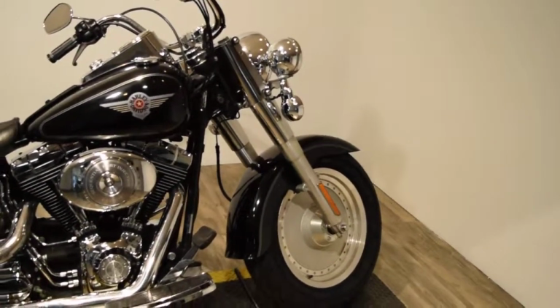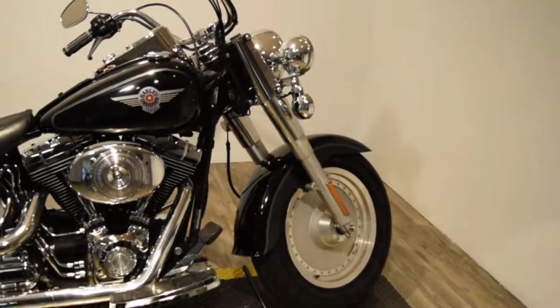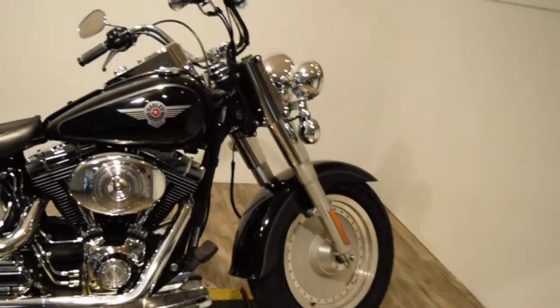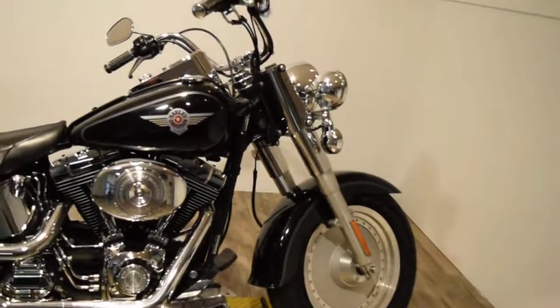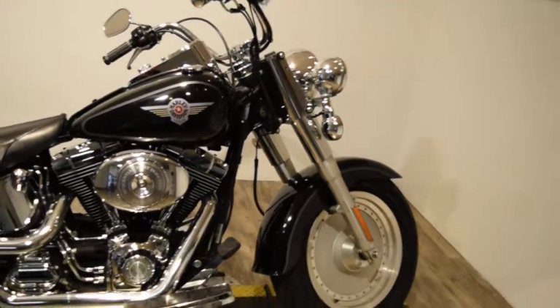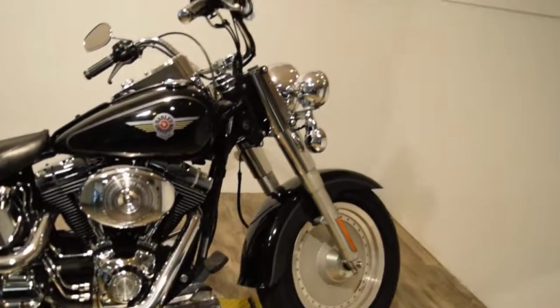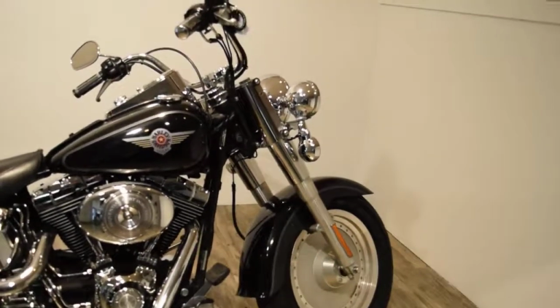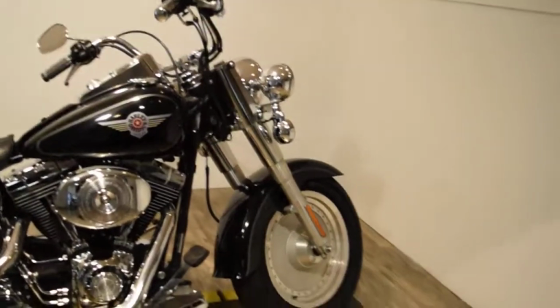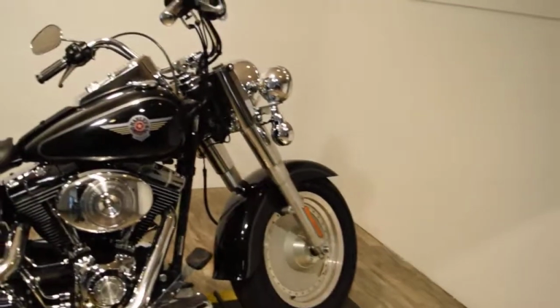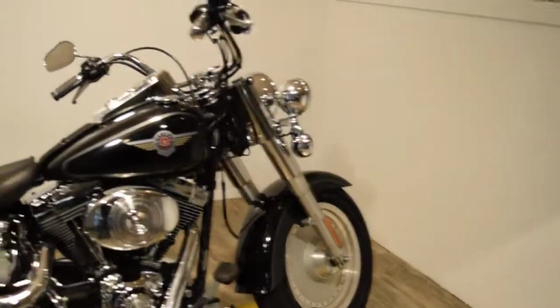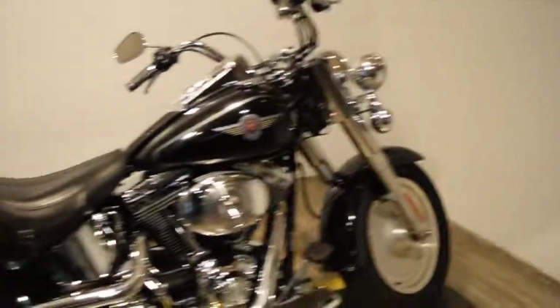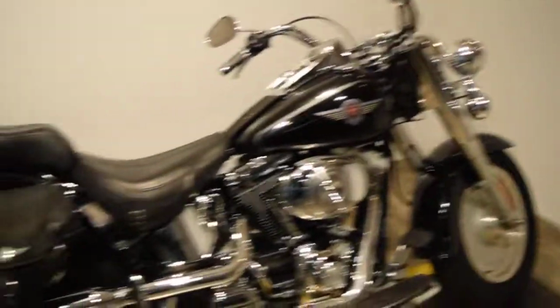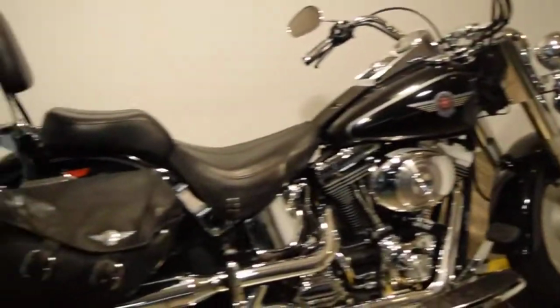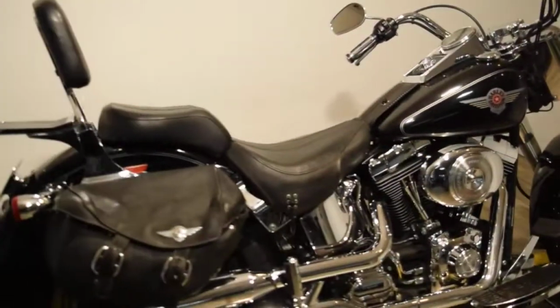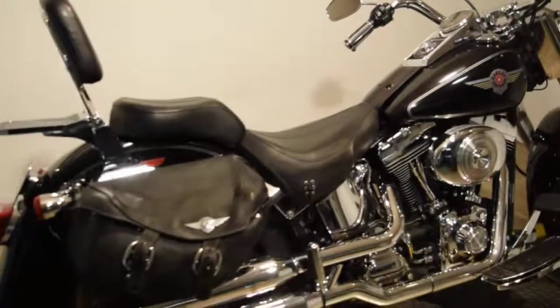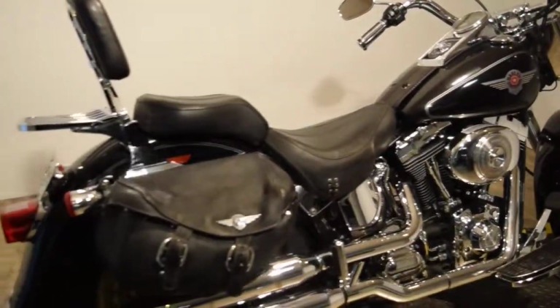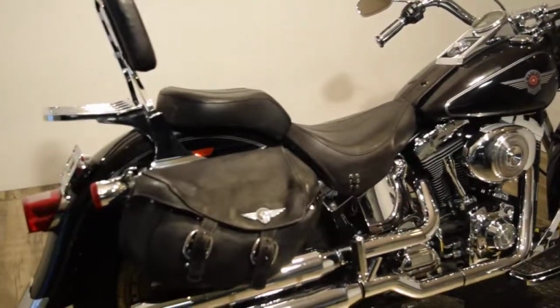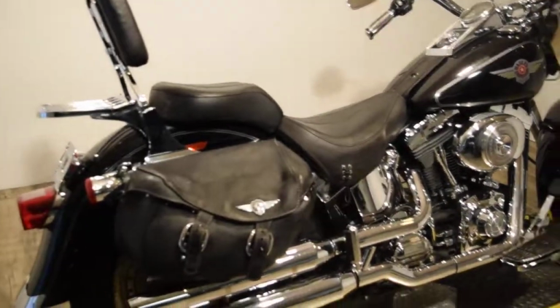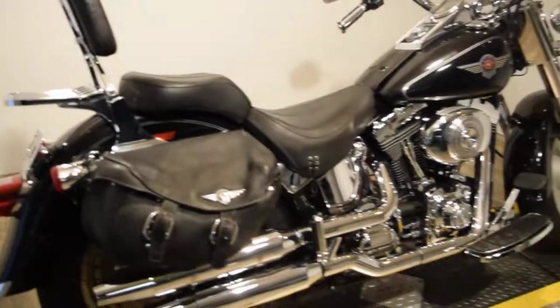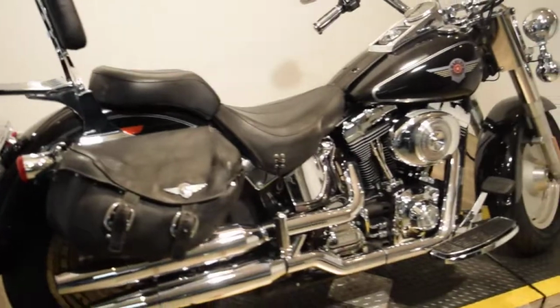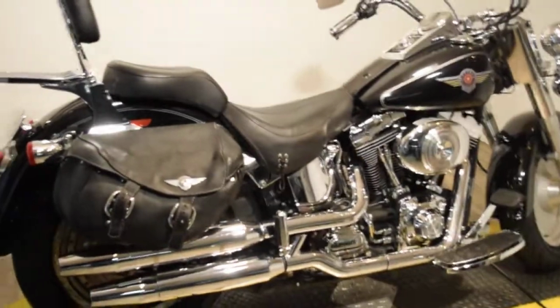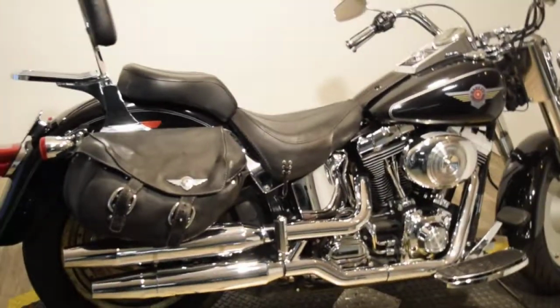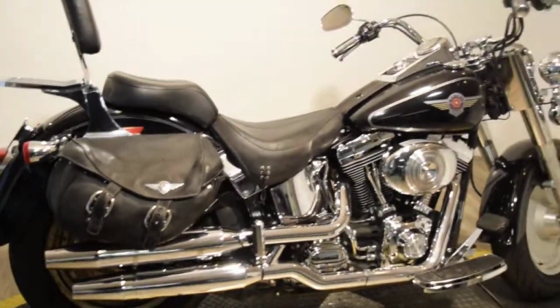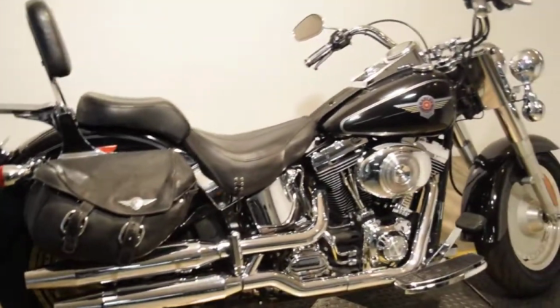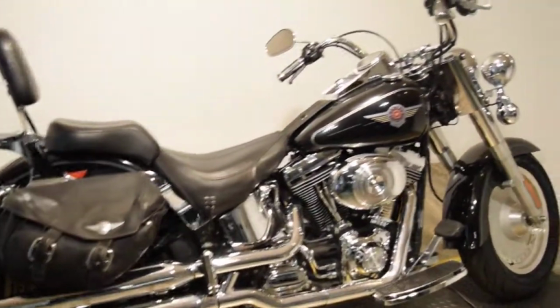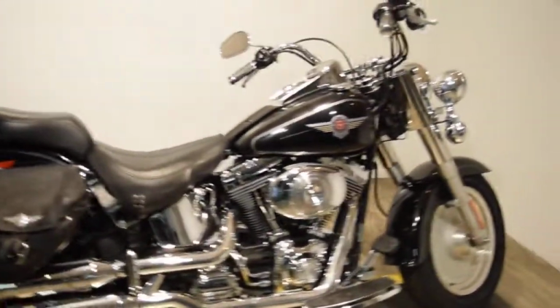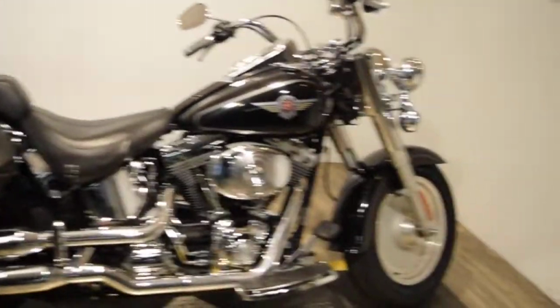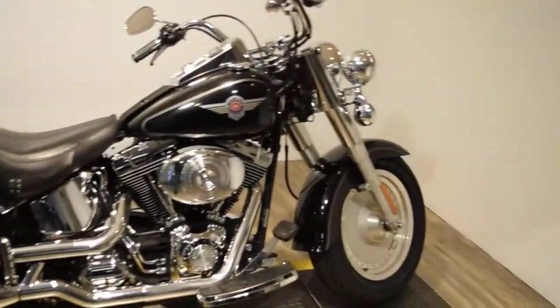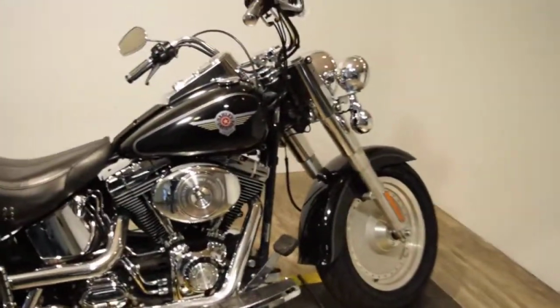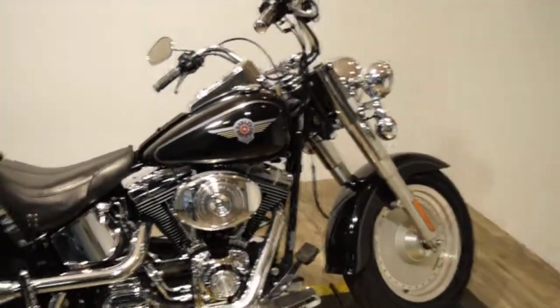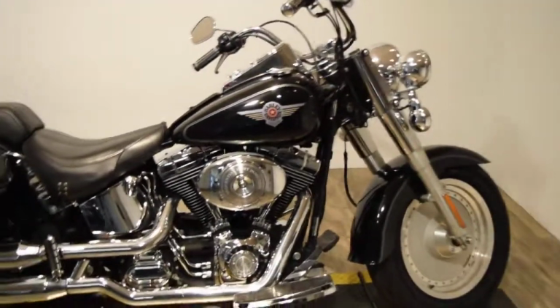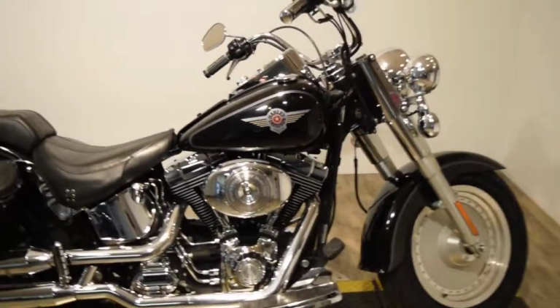We did put two new tires on this bike, and it's service and safety inspected and ready to go.